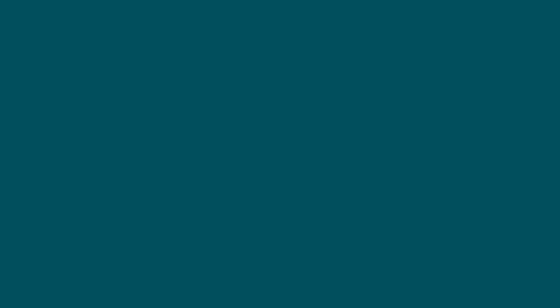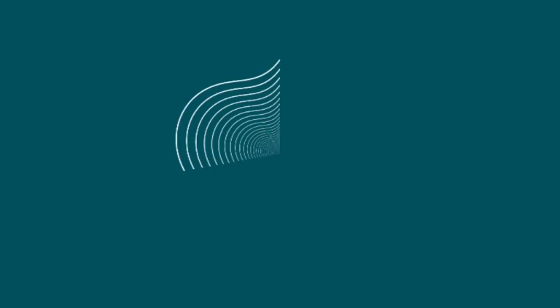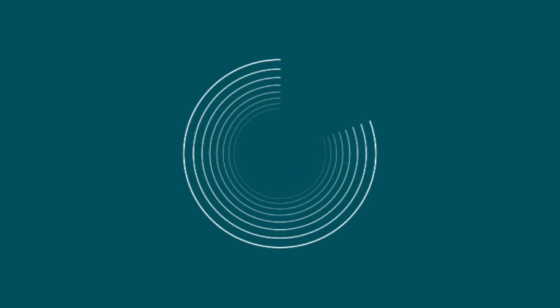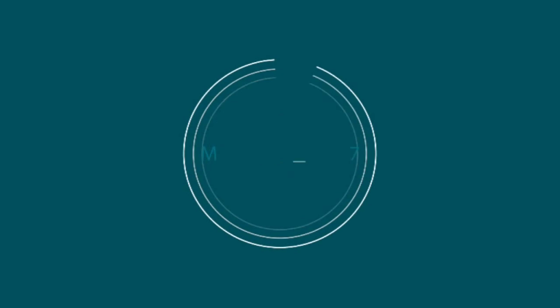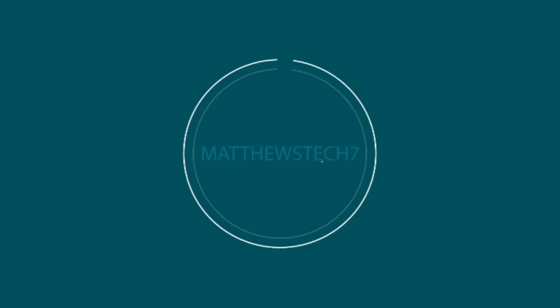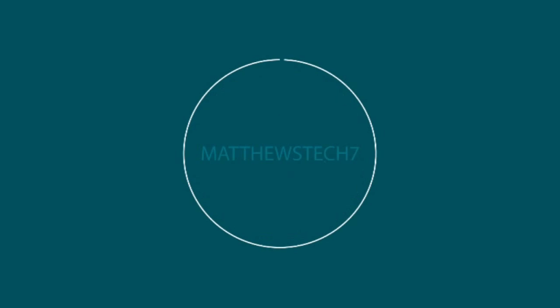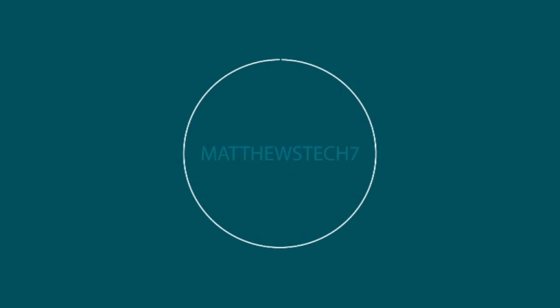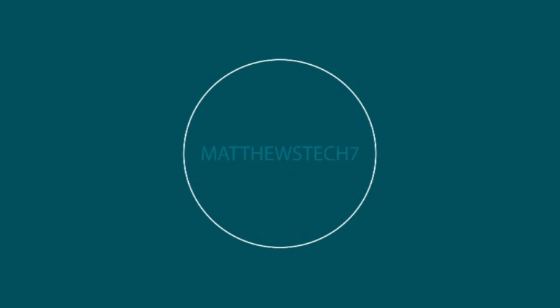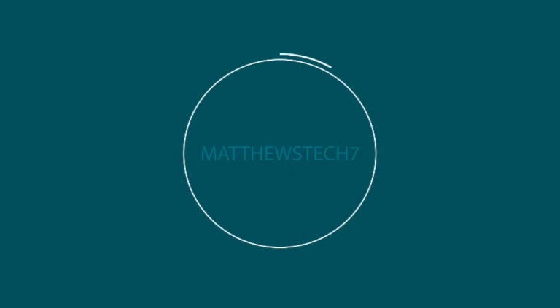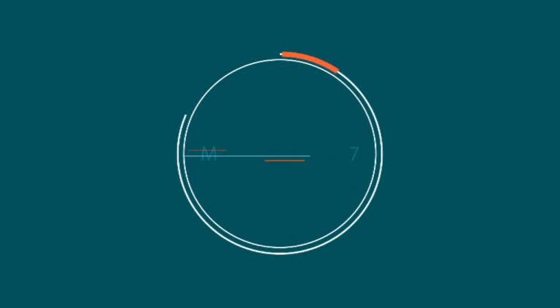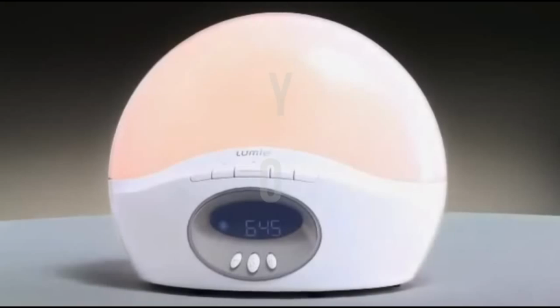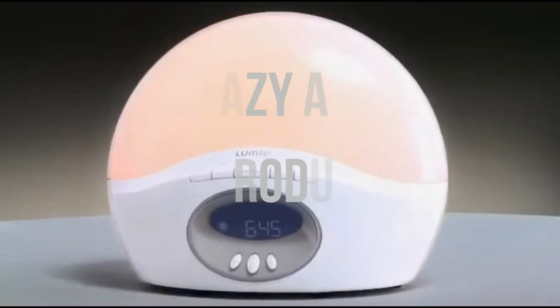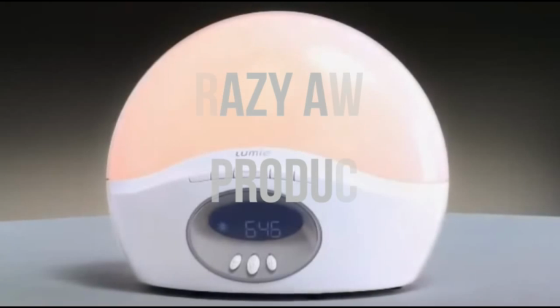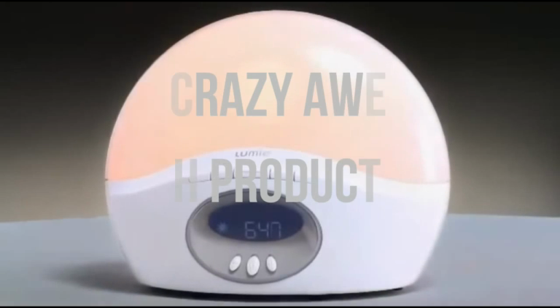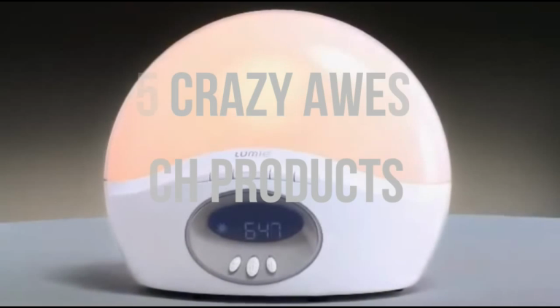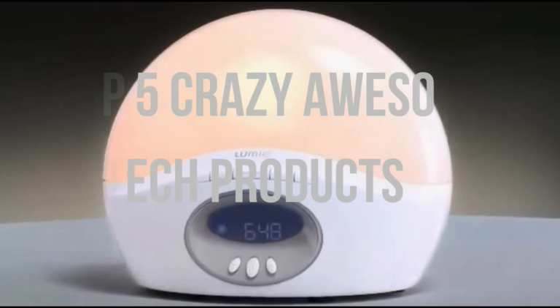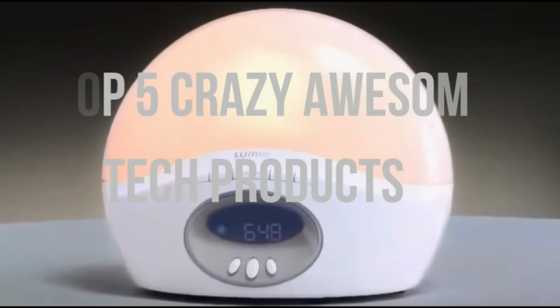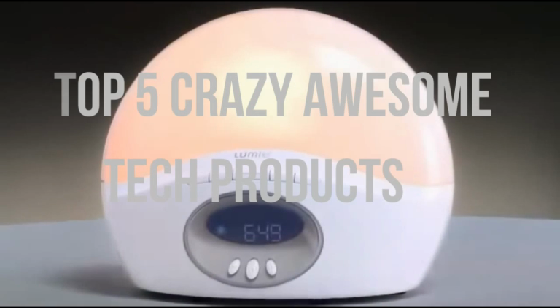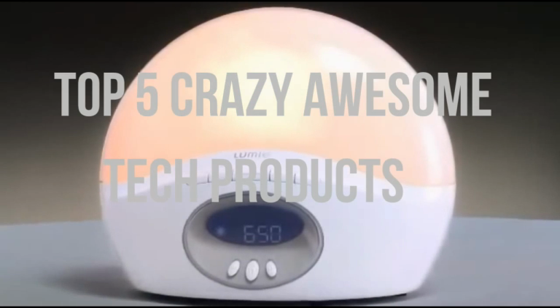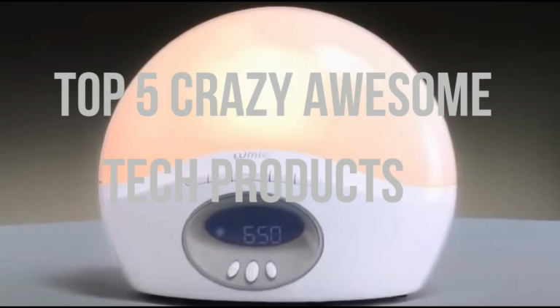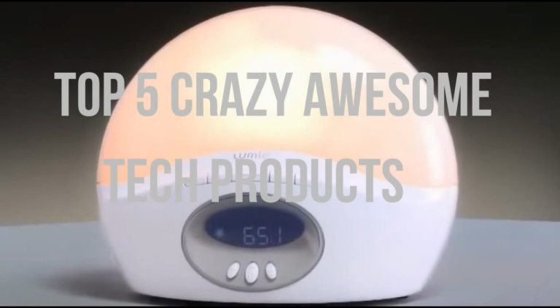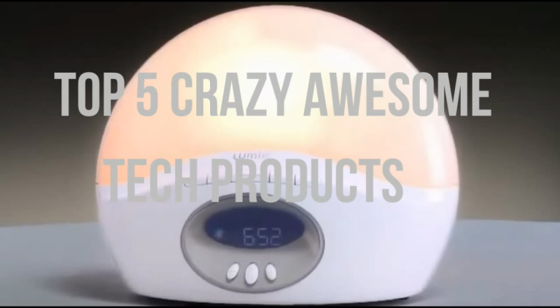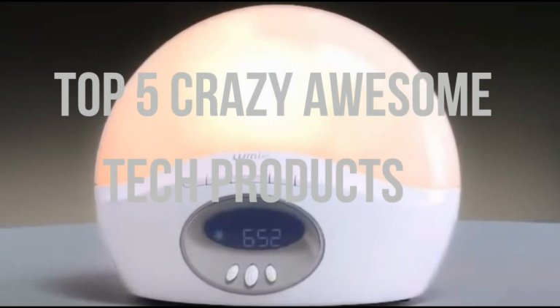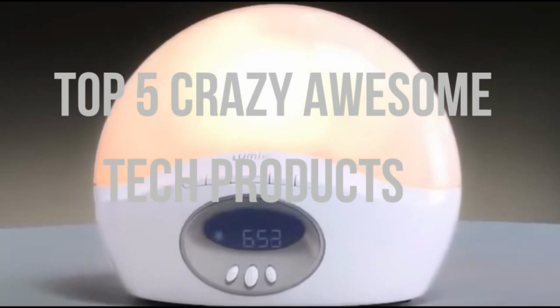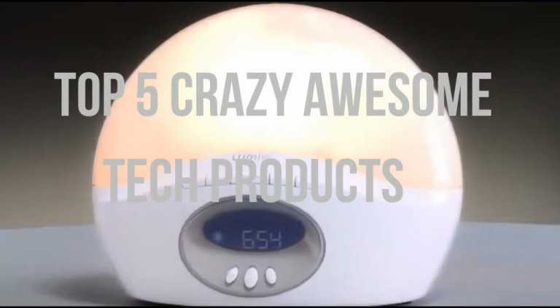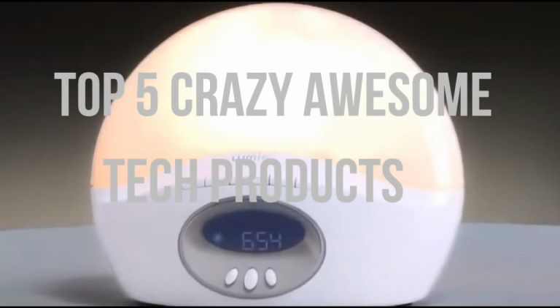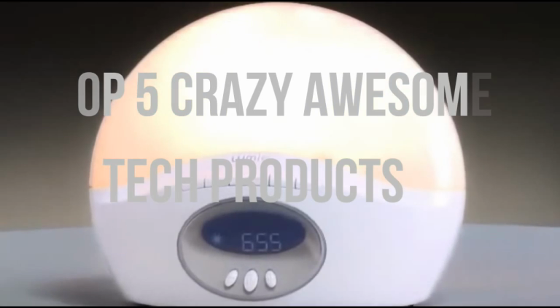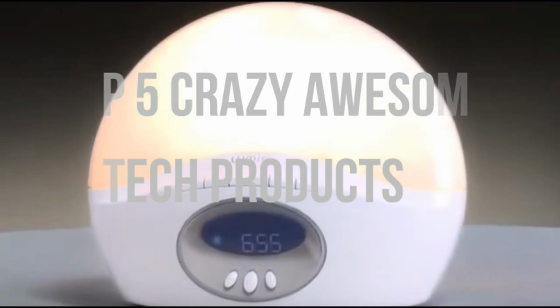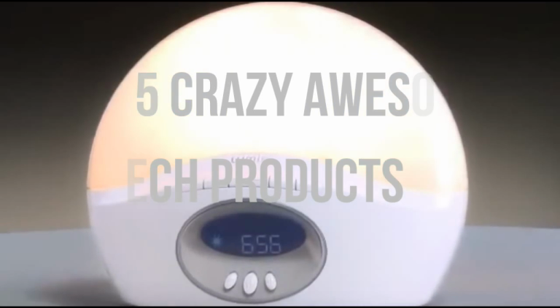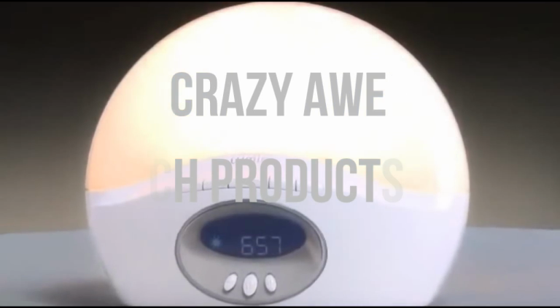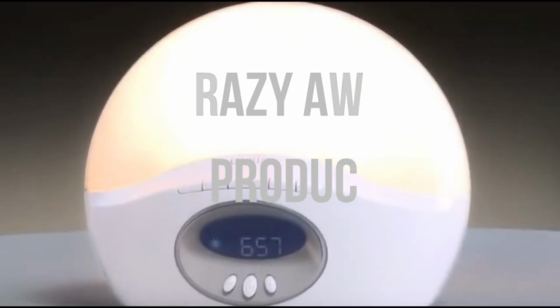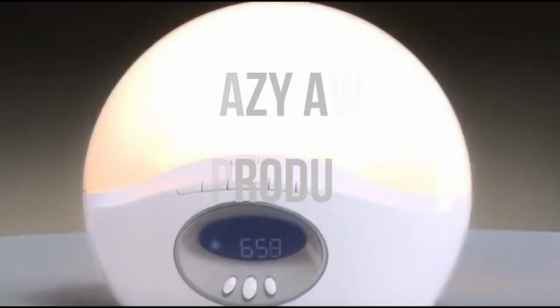What's up guys, today we're going to be doing my top 5 crazy but awesome tech products that you should check out. So let's go ahead and get started.